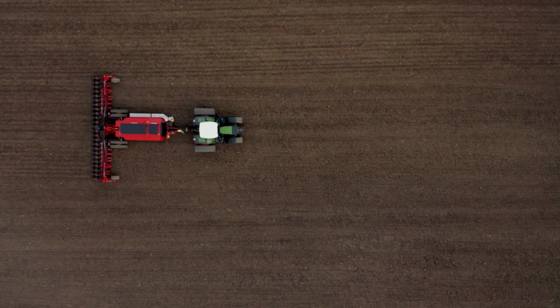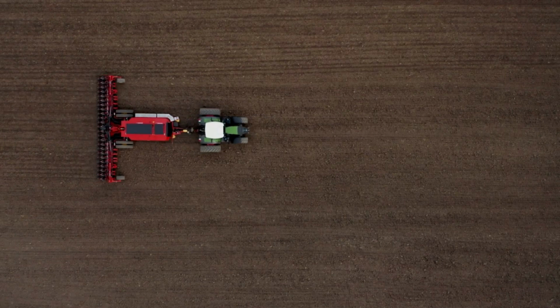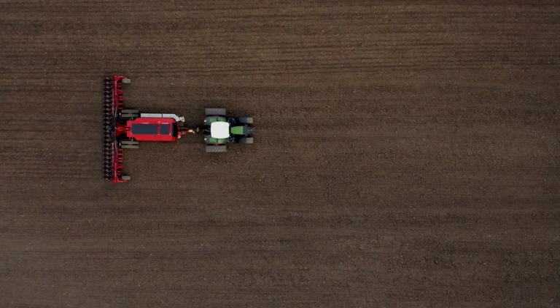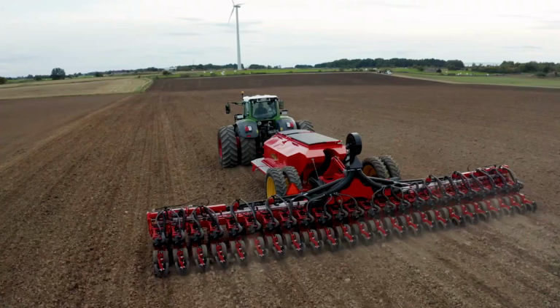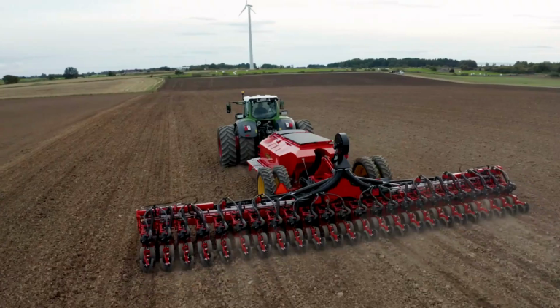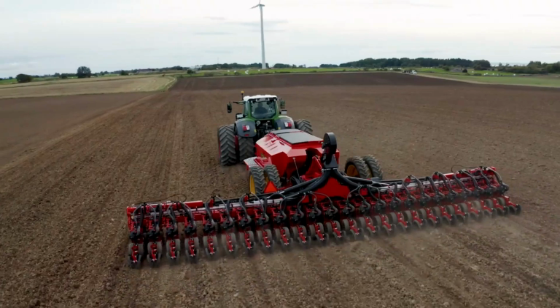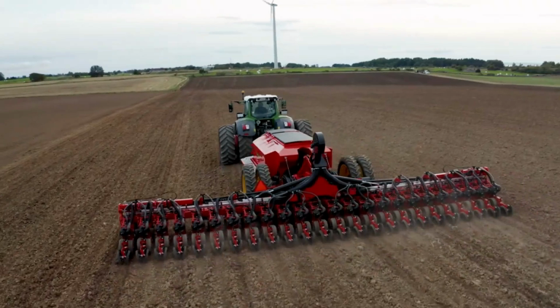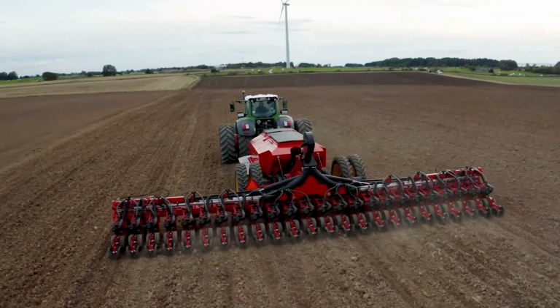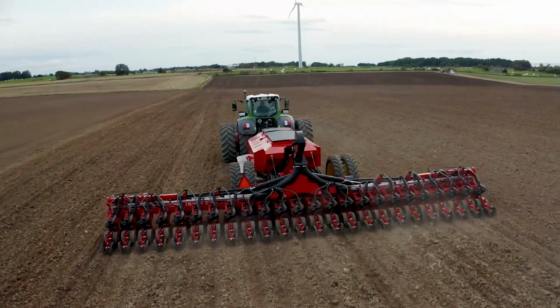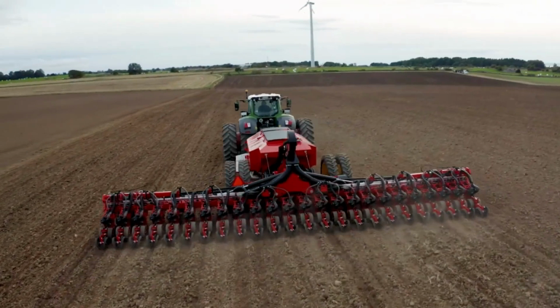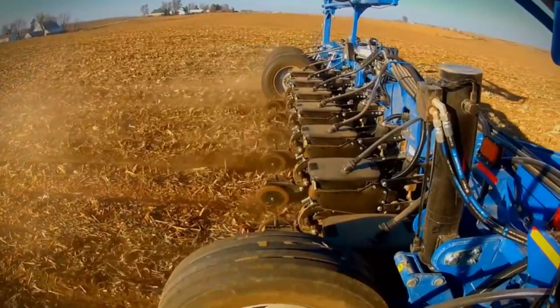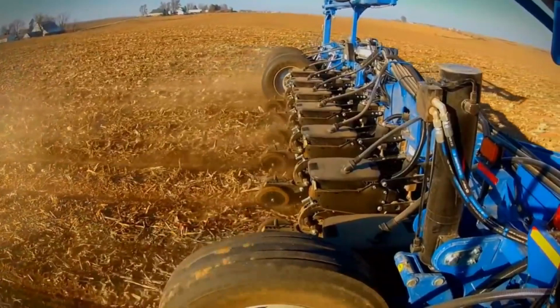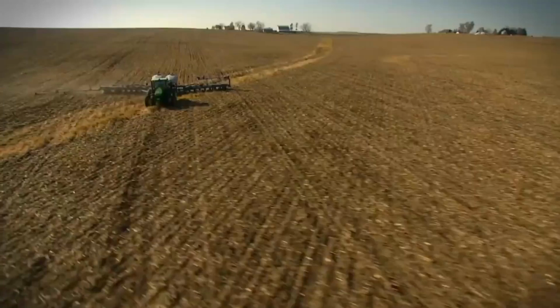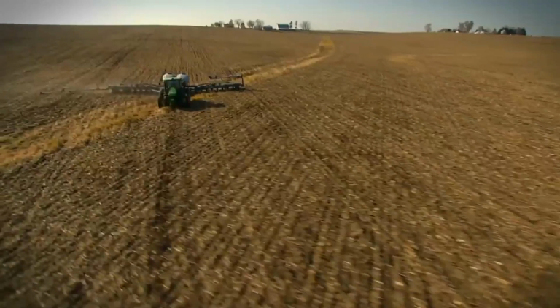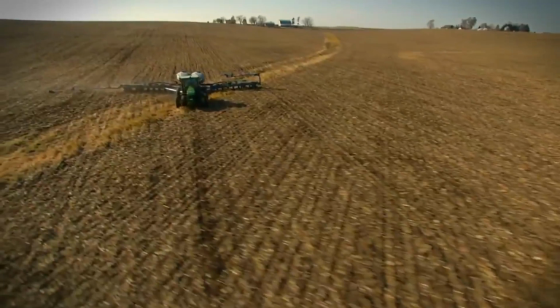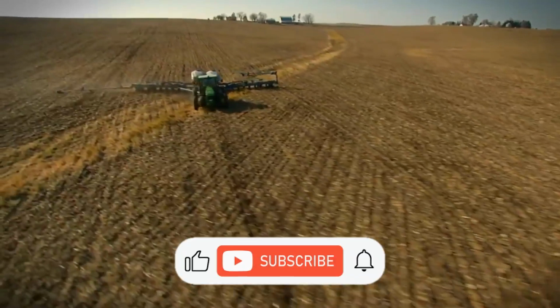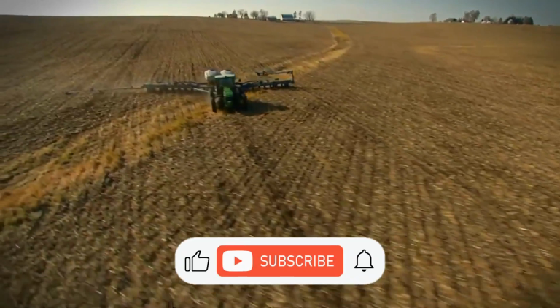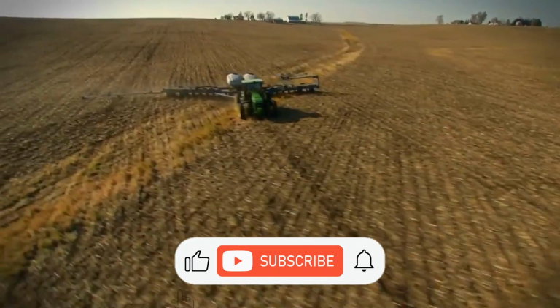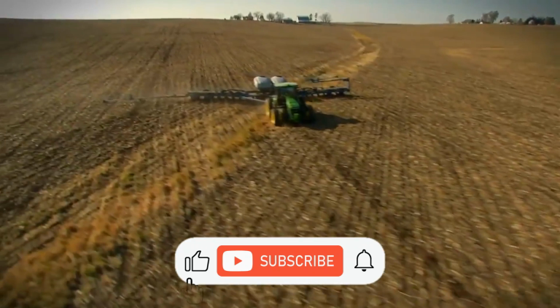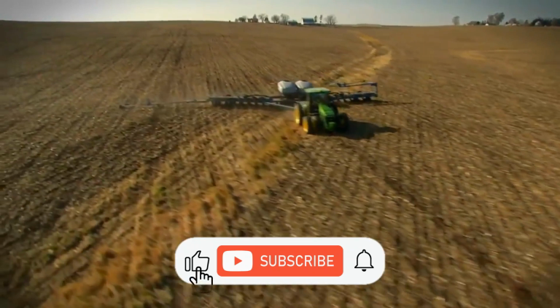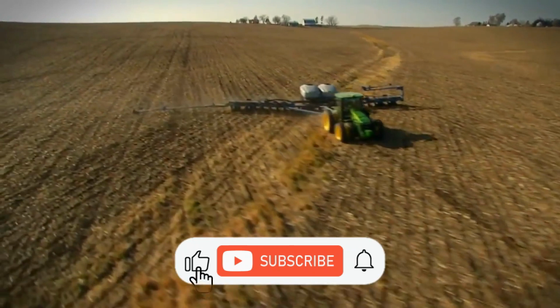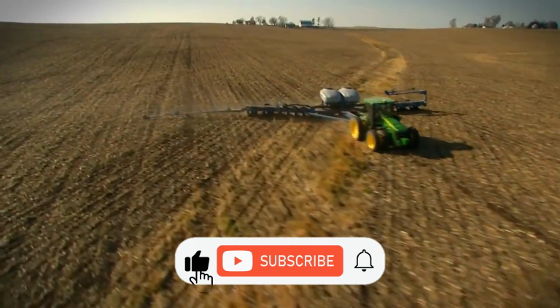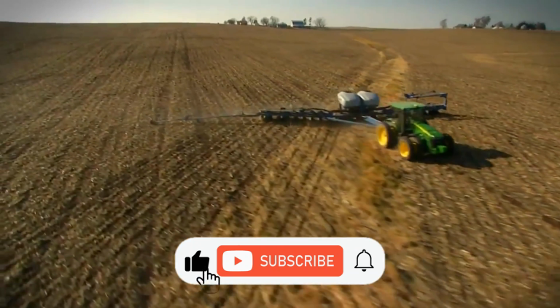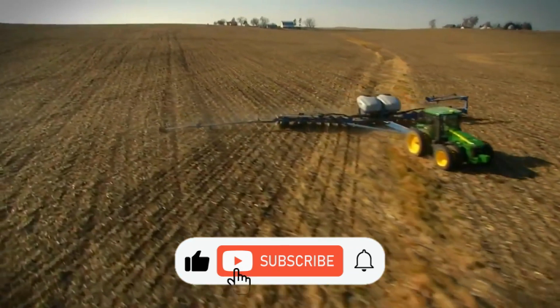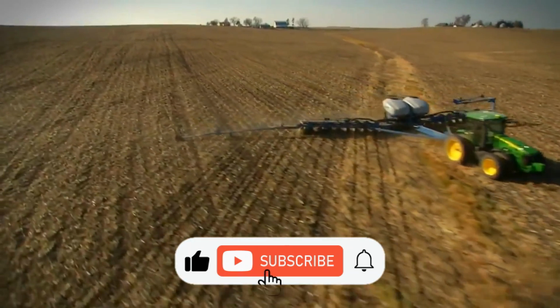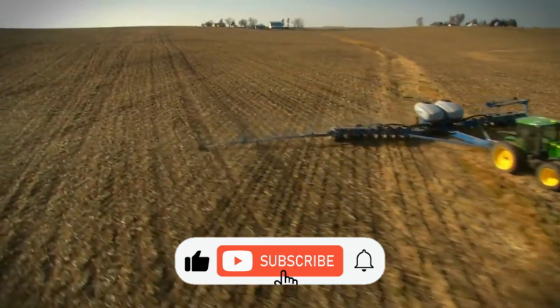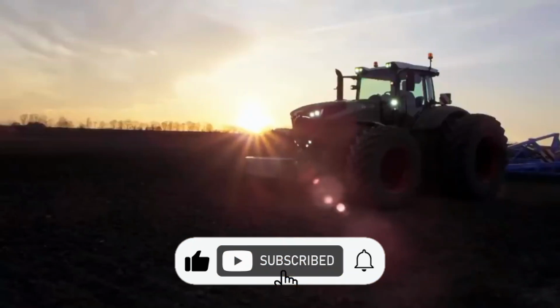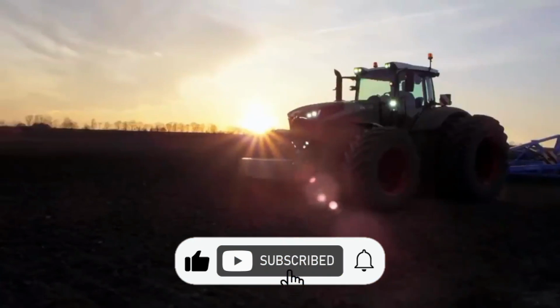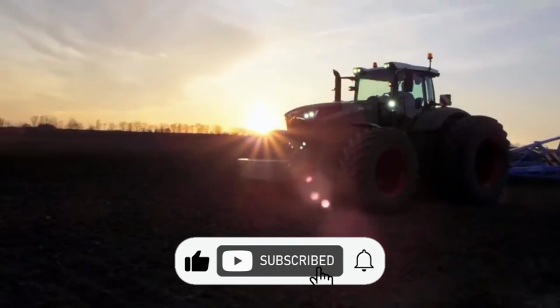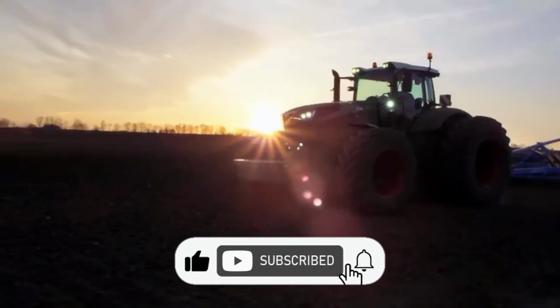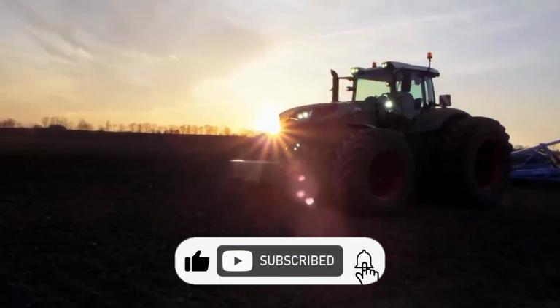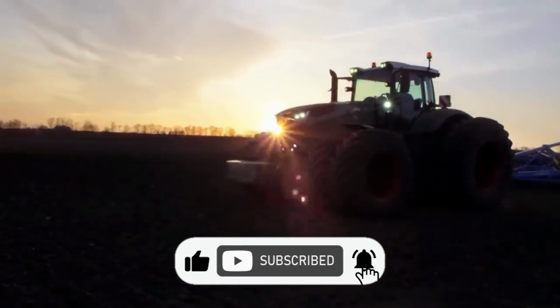This is Titan Tech Trends, and before we continue, hit that like button and subscribe for more content.